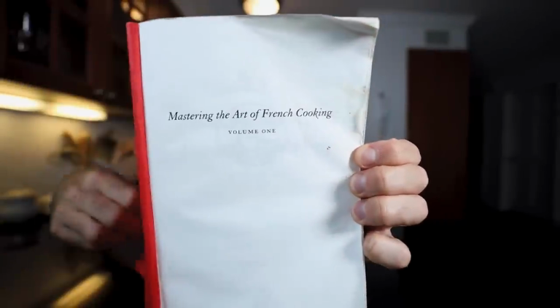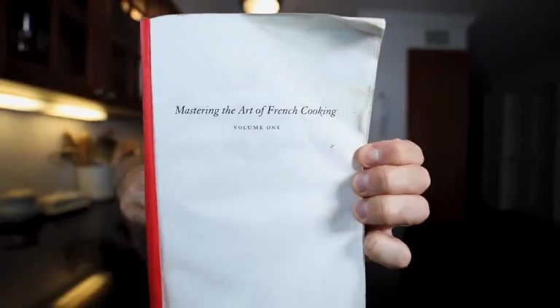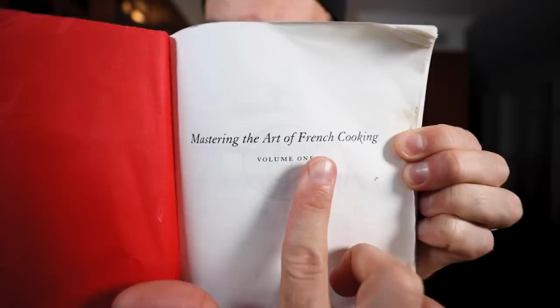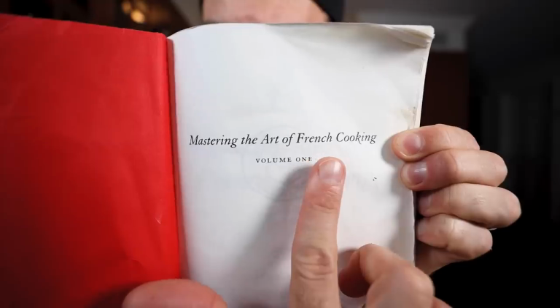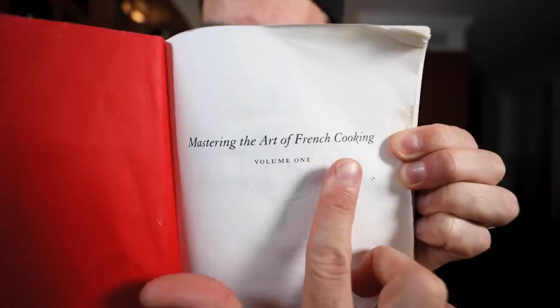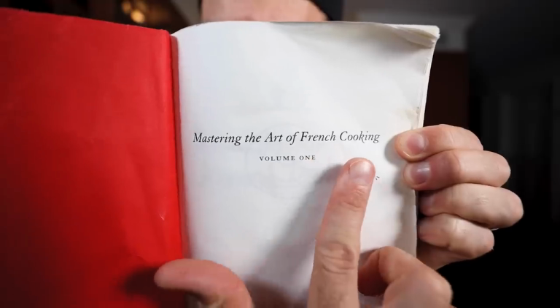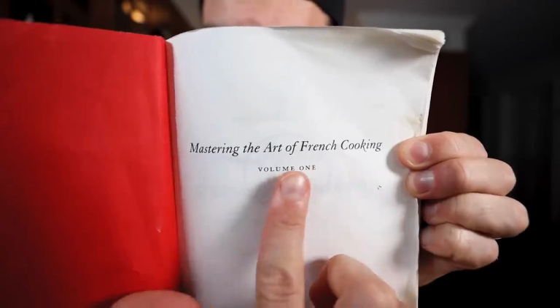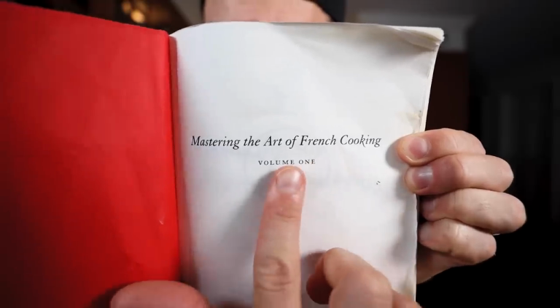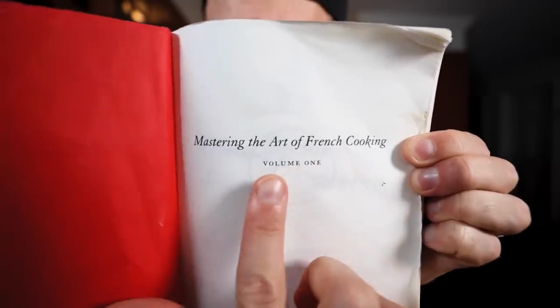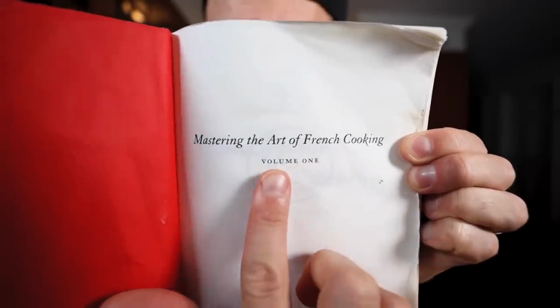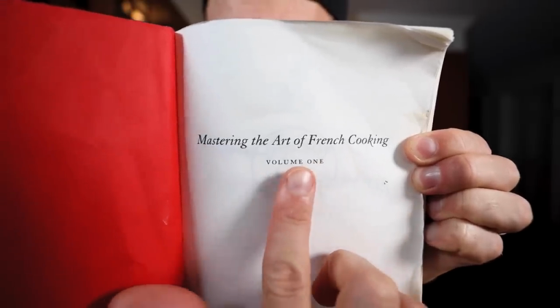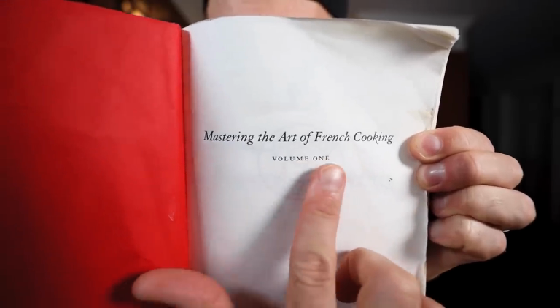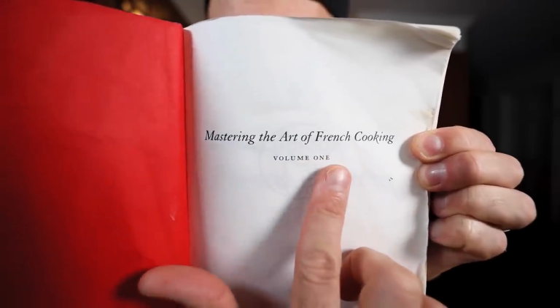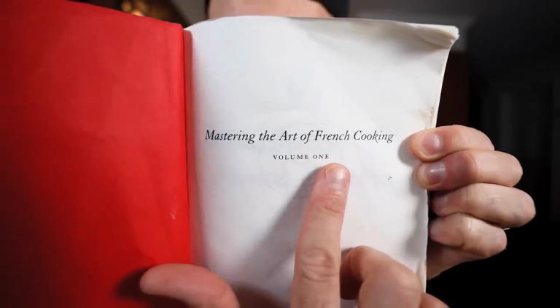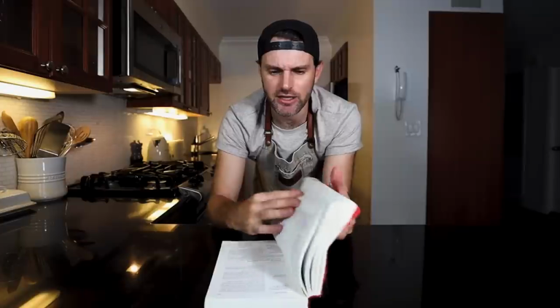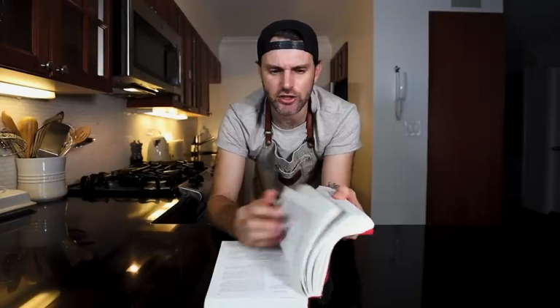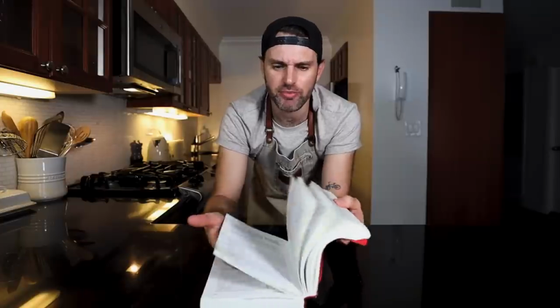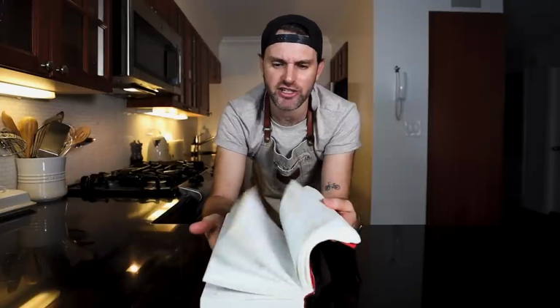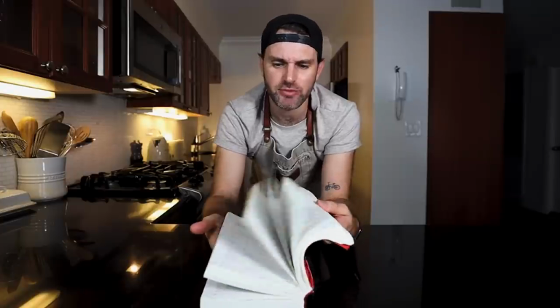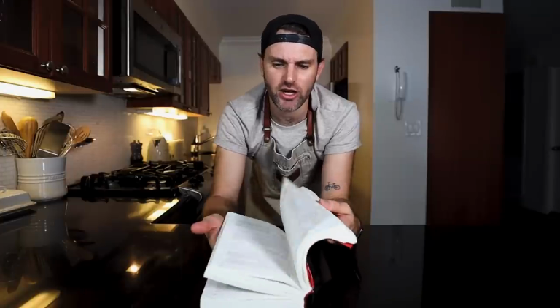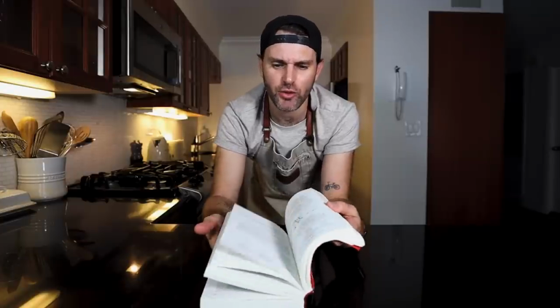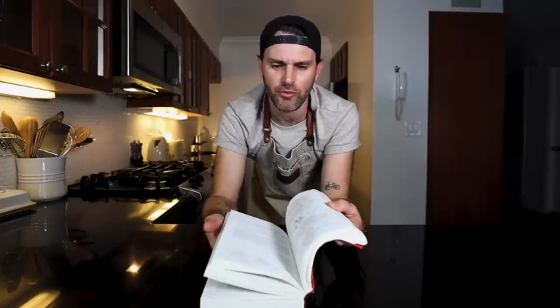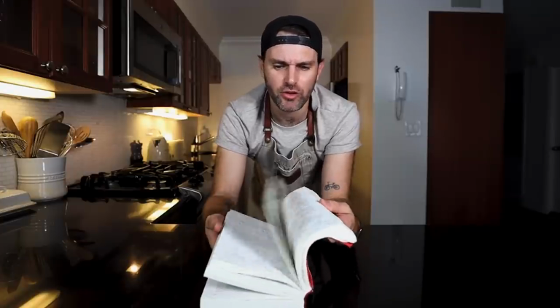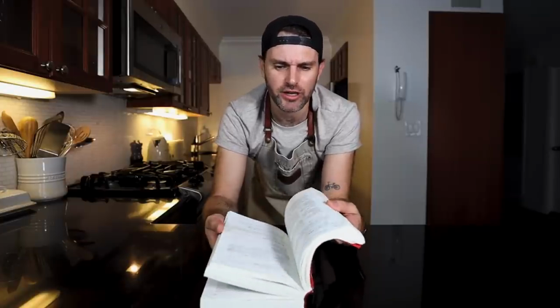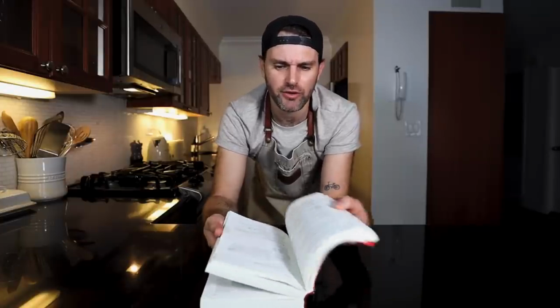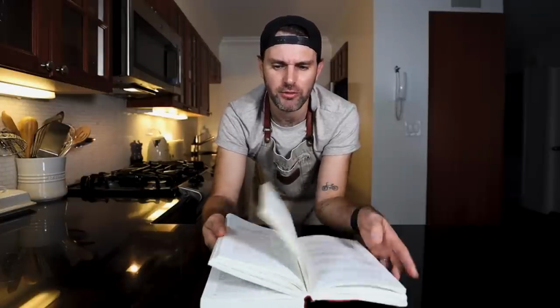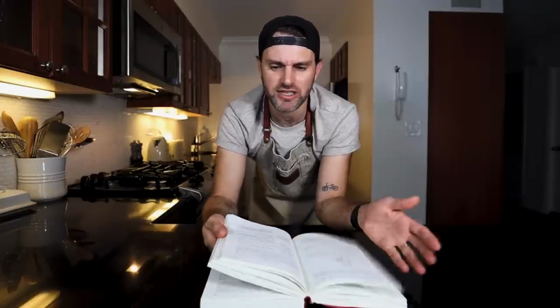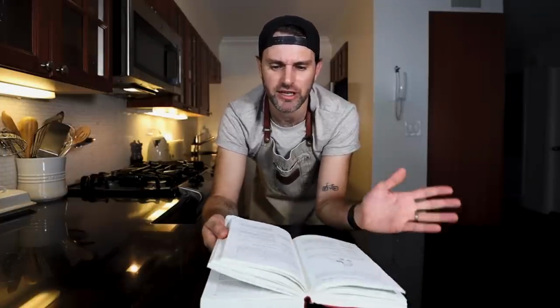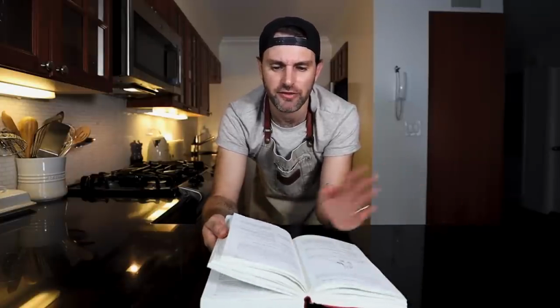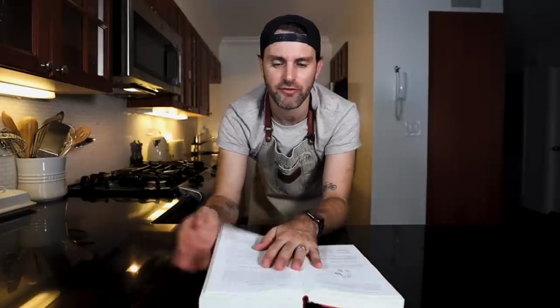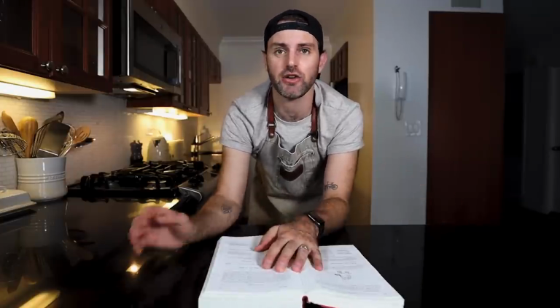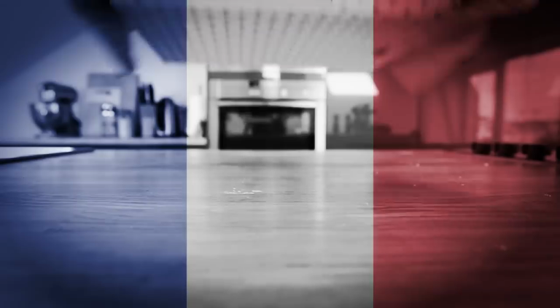Mastering the Art of French Cooking, Volume 1. Into the page as we go, looking for a recipe — found it.